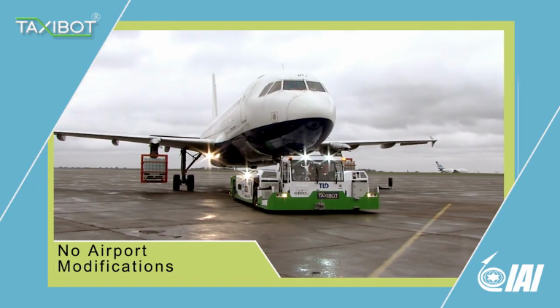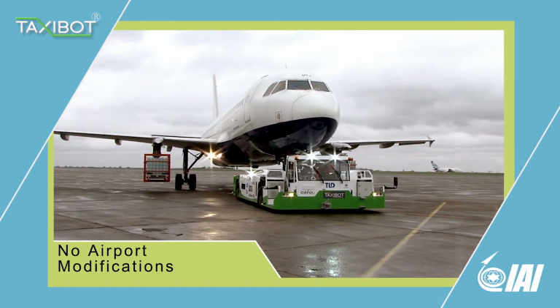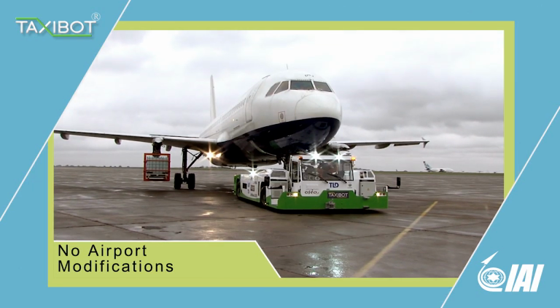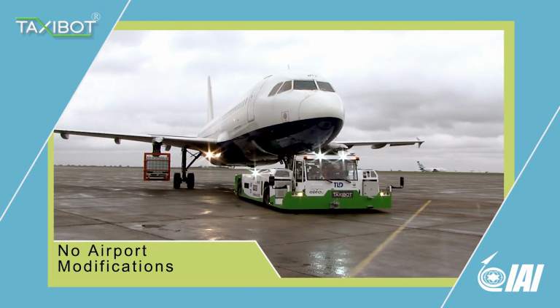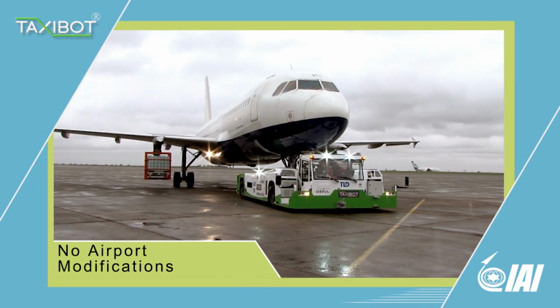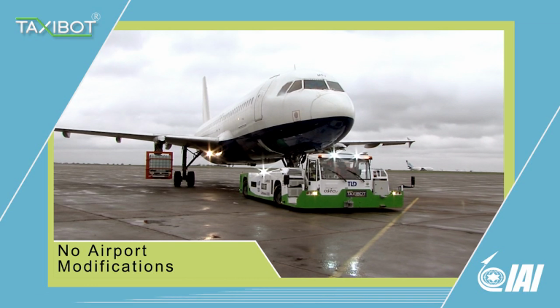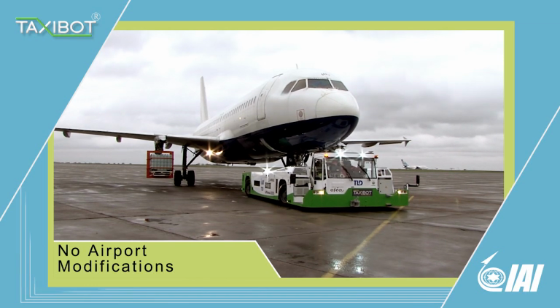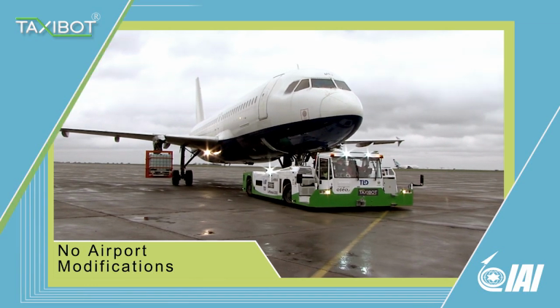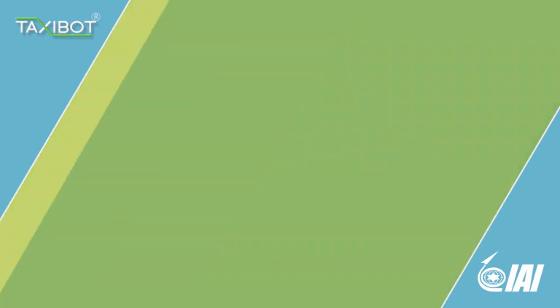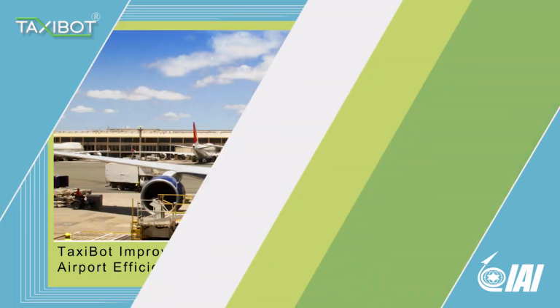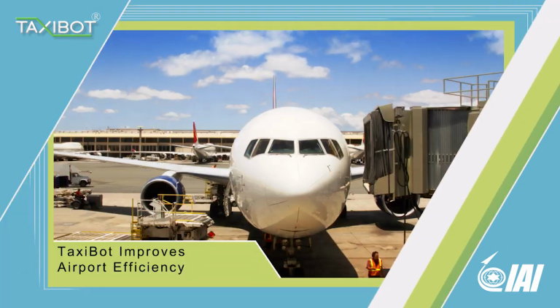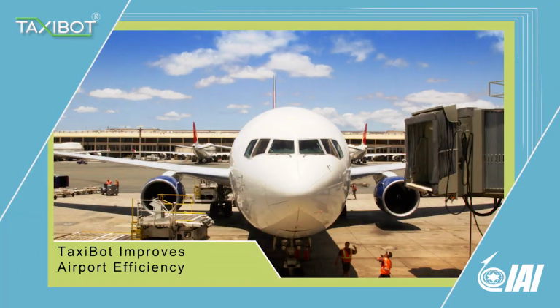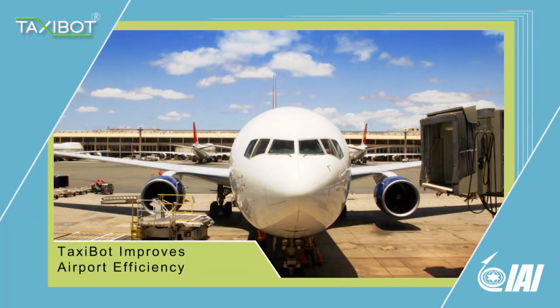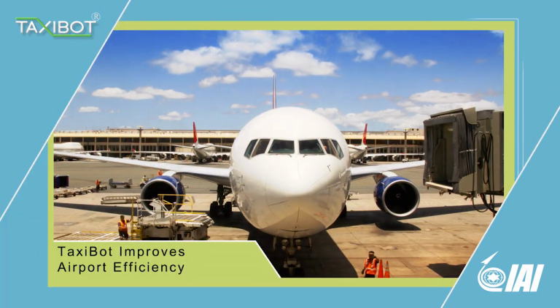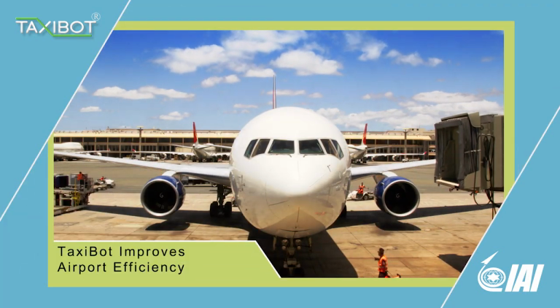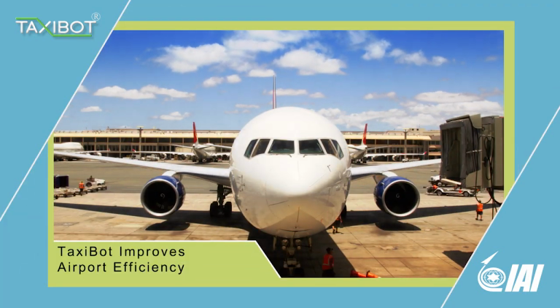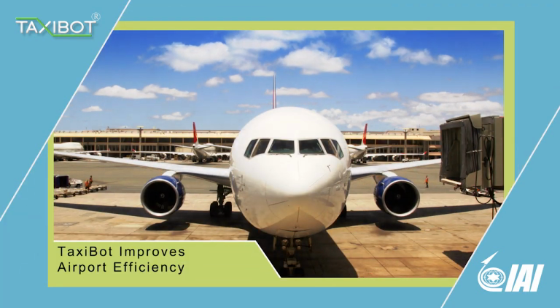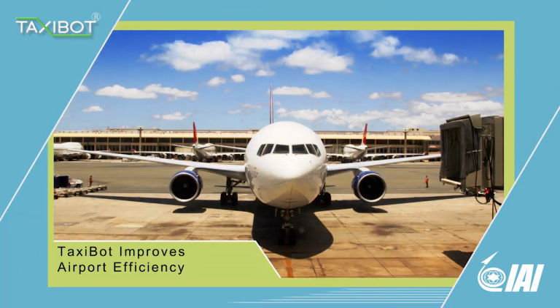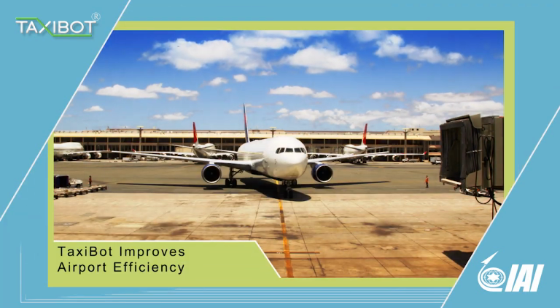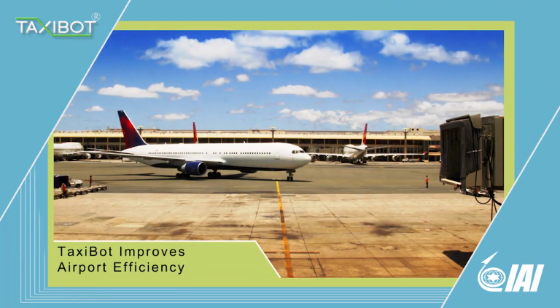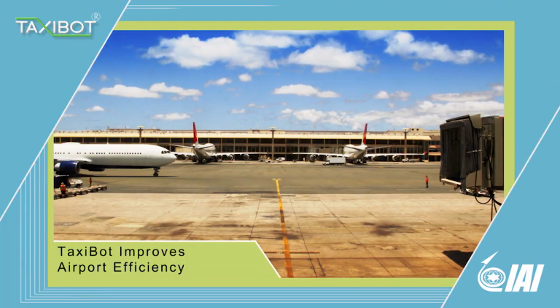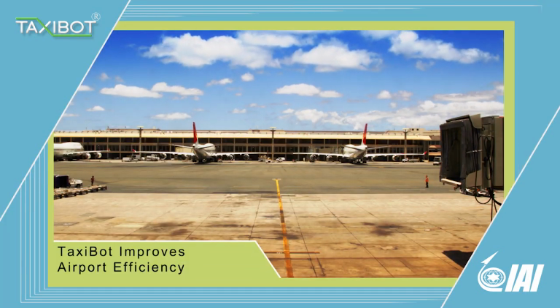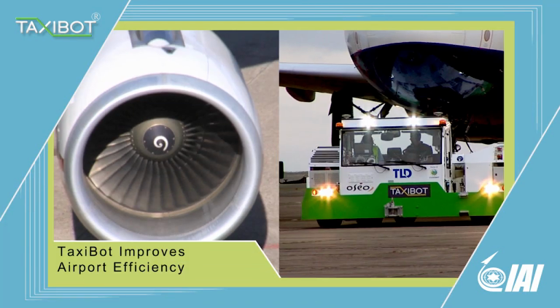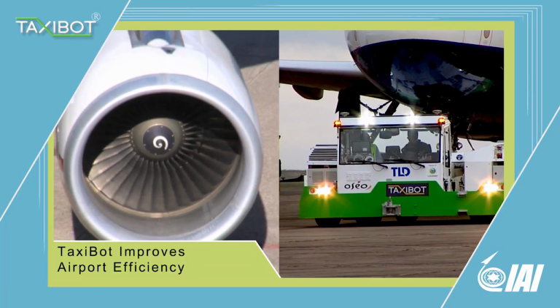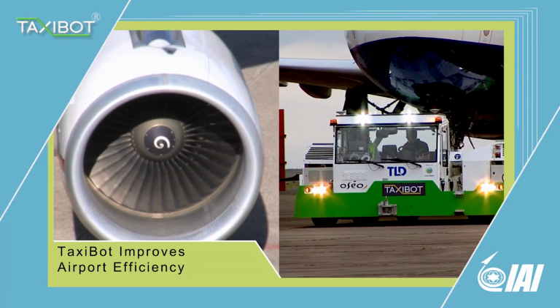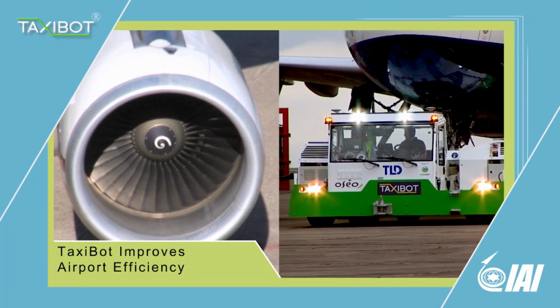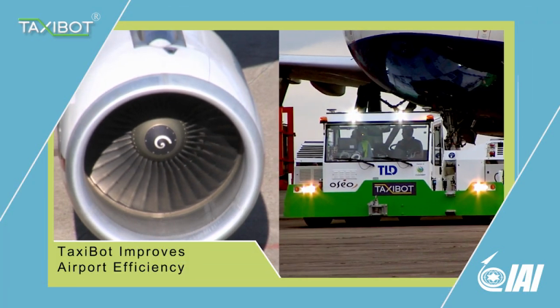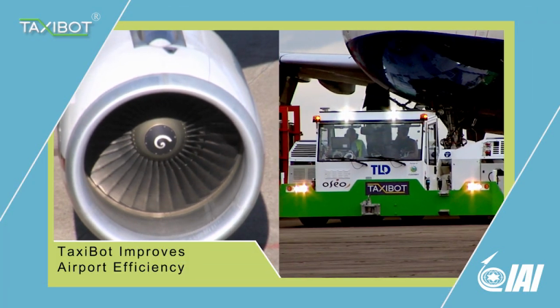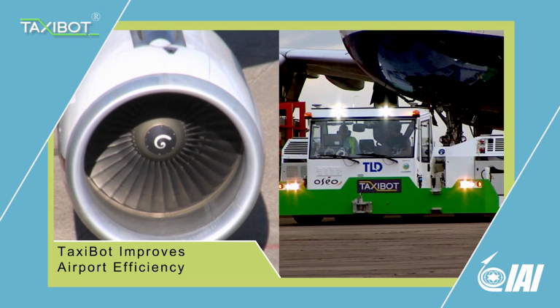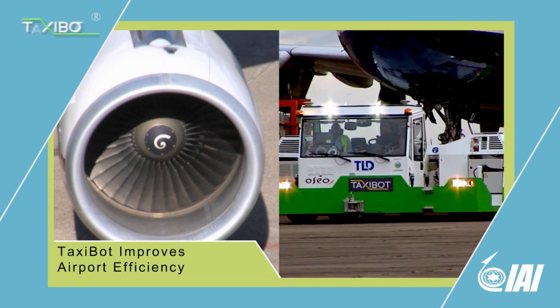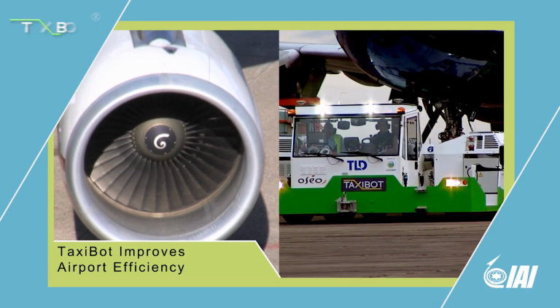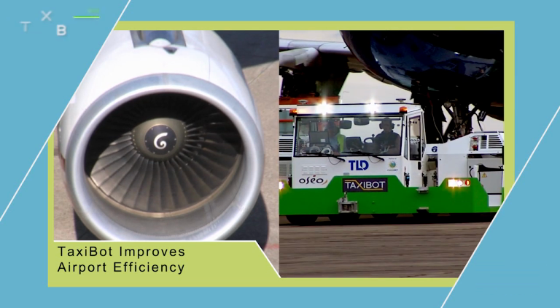Taxibot enables immediate taxiing after pushback, eliminating bottlenecks in the gate area, as there is no need to wait for engine startup.